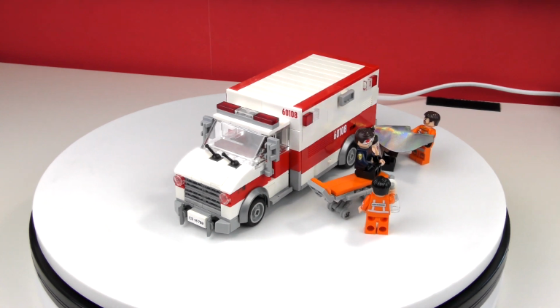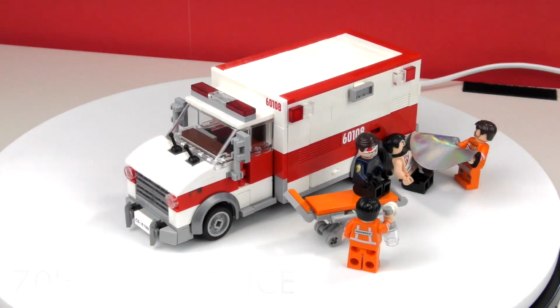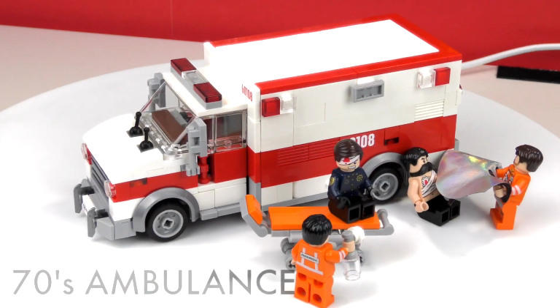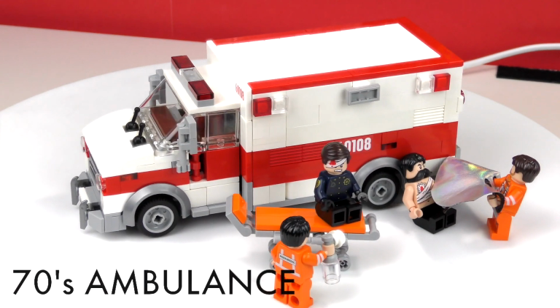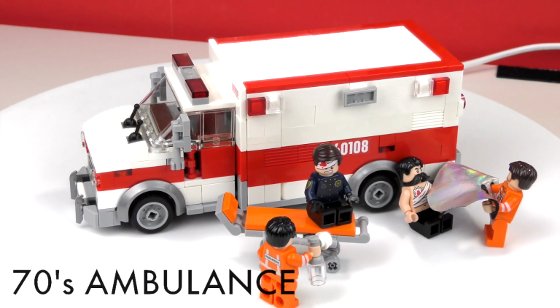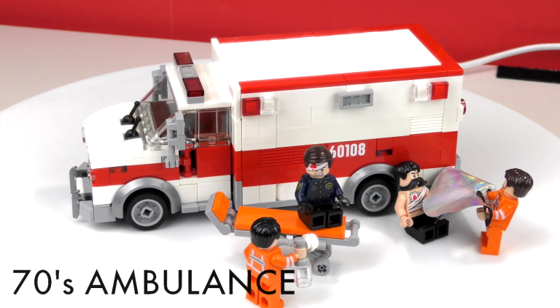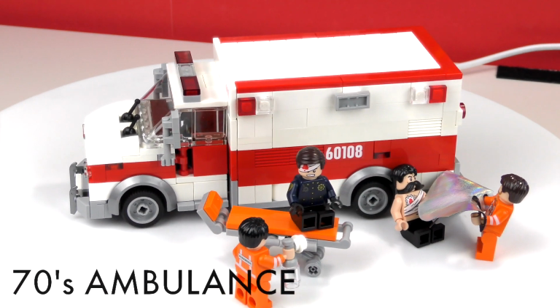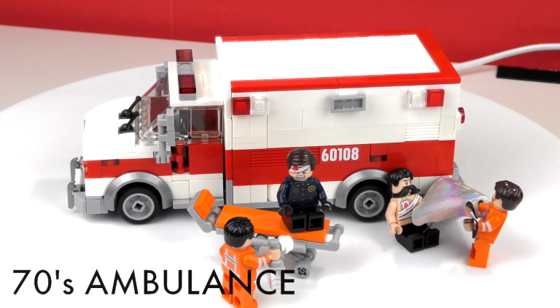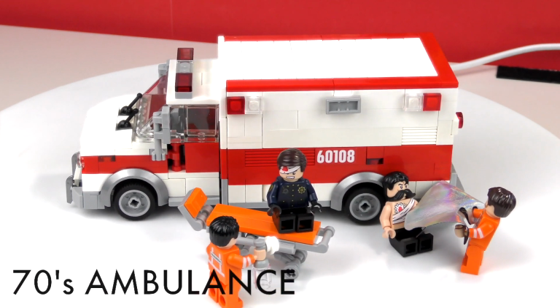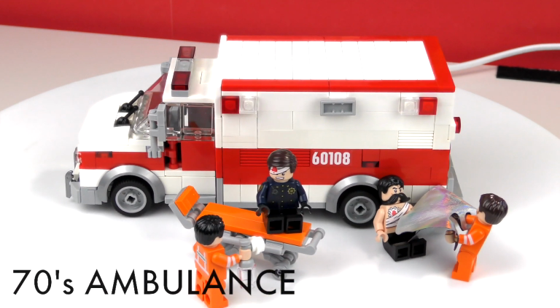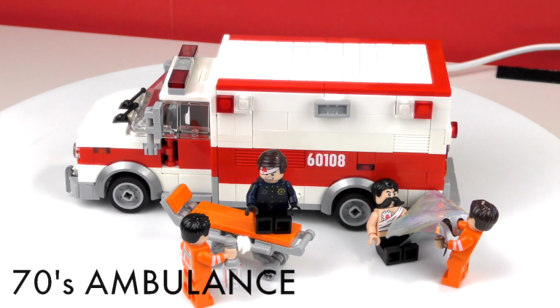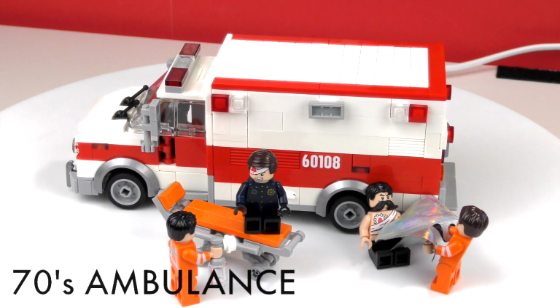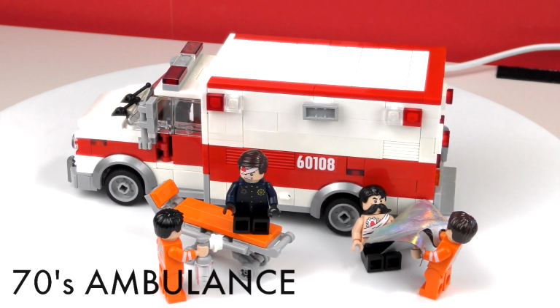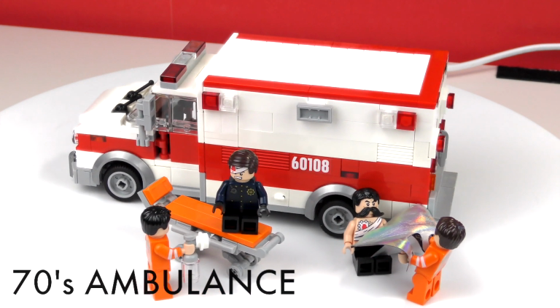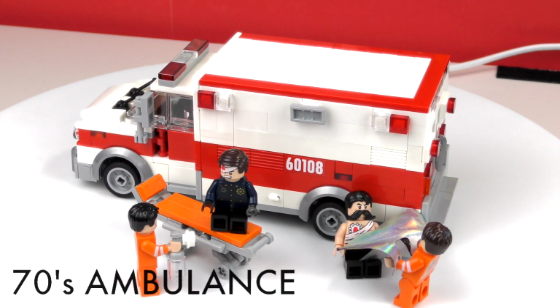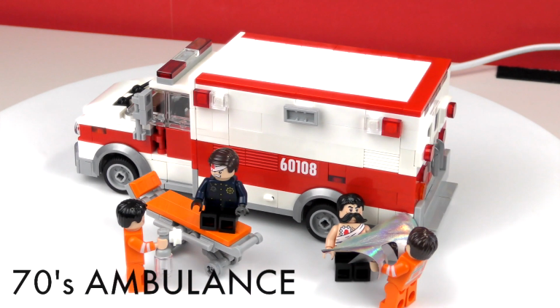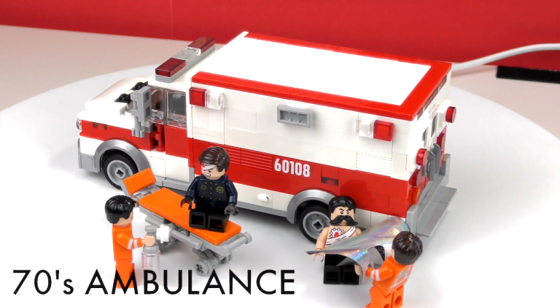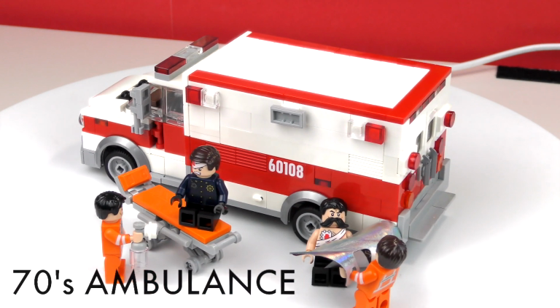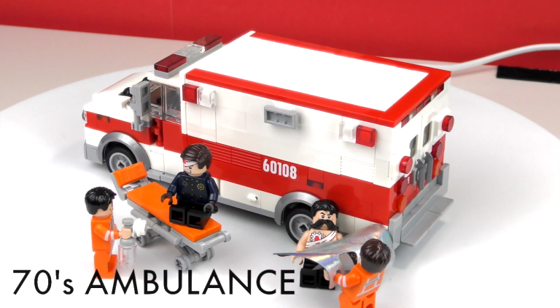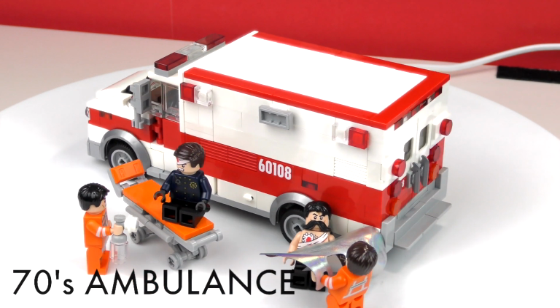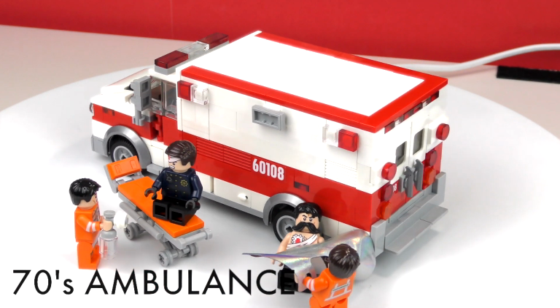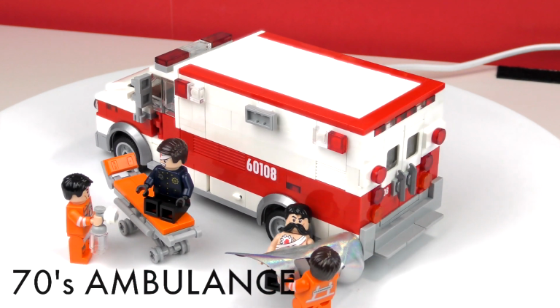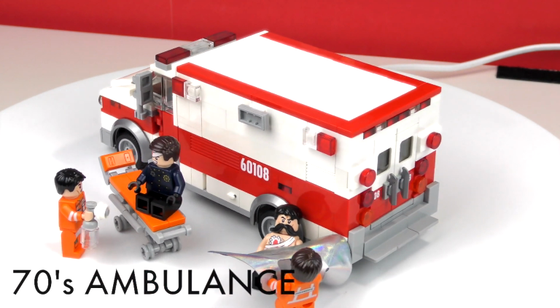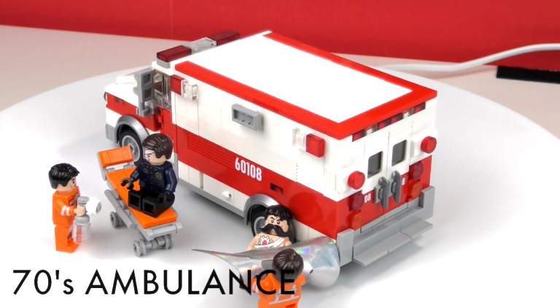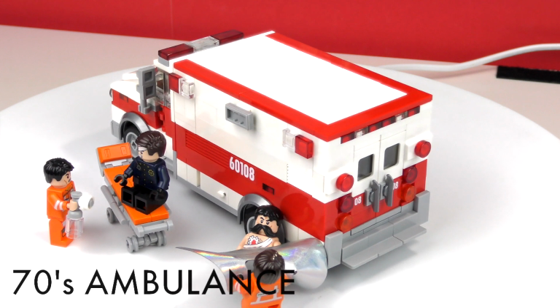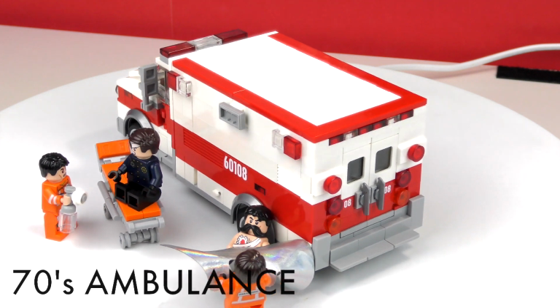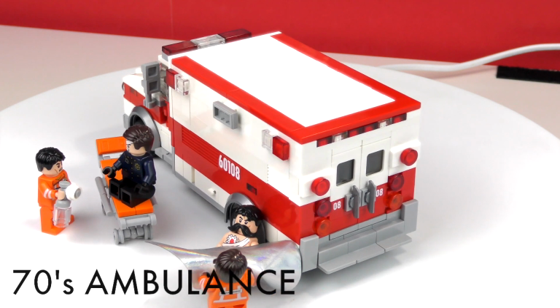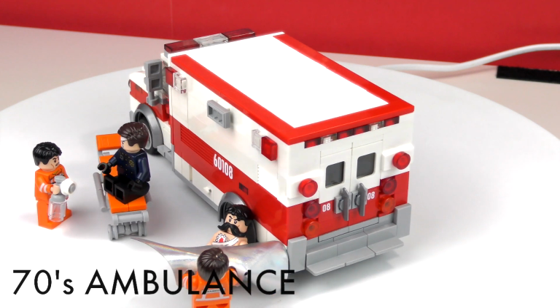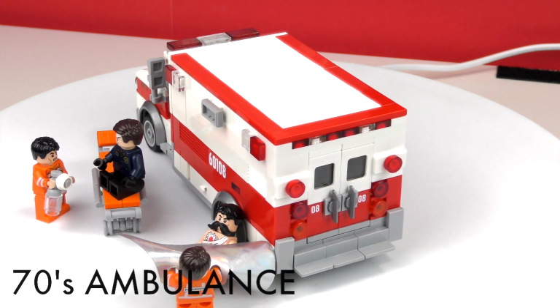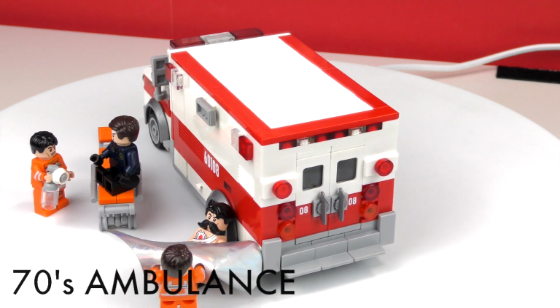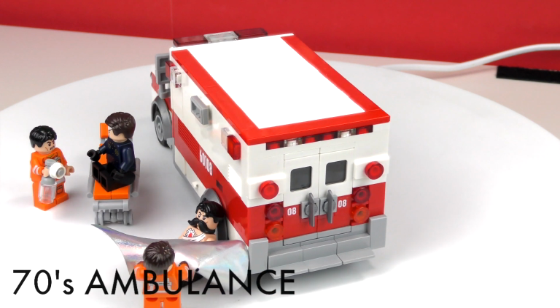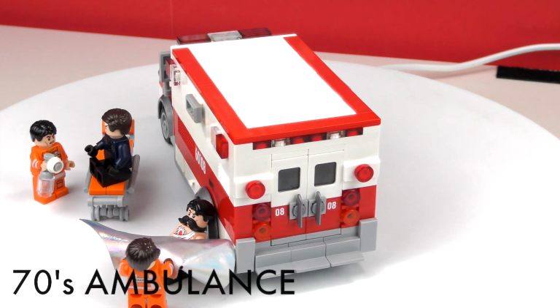Welcome to the Bricks Filler! Today it's a mark I already showed you, my 70s style emblems.